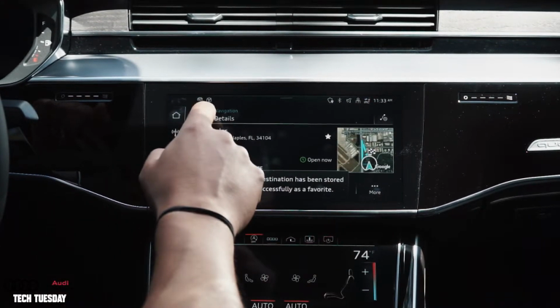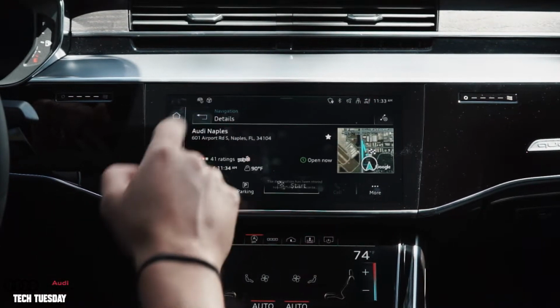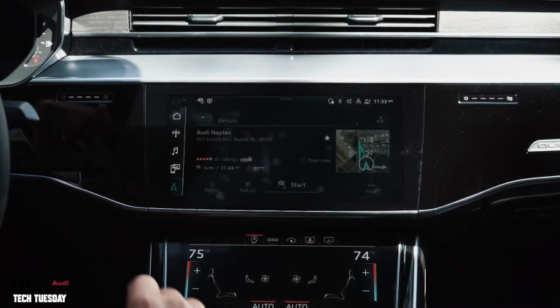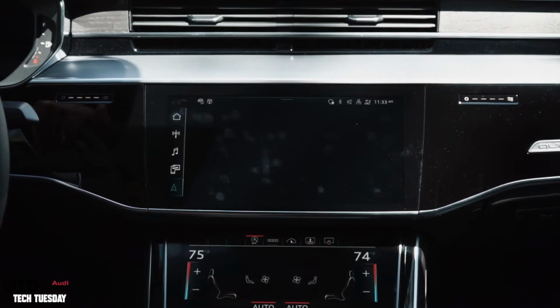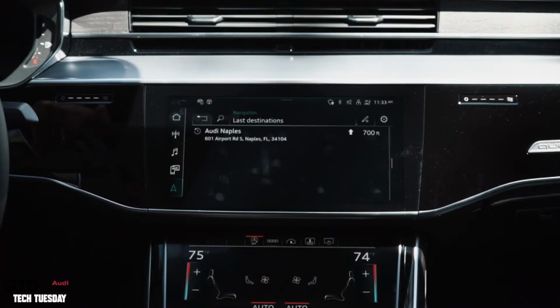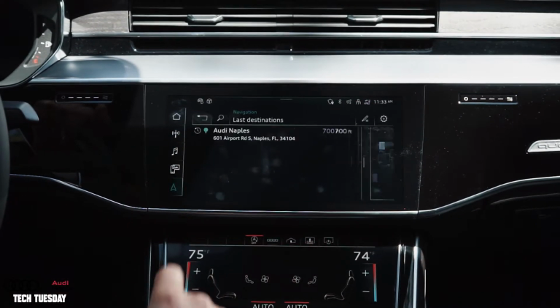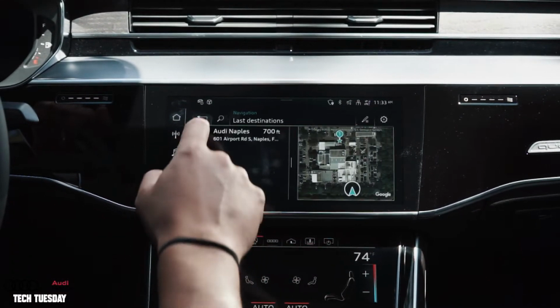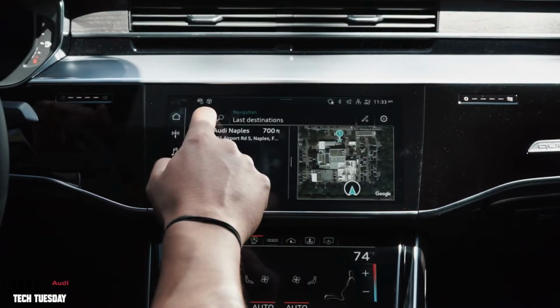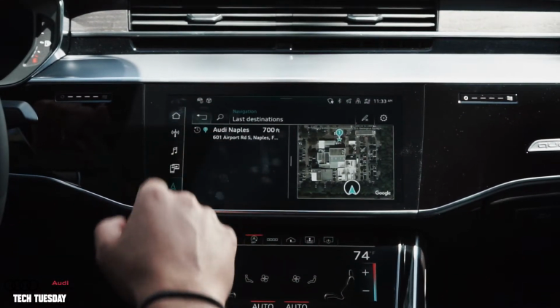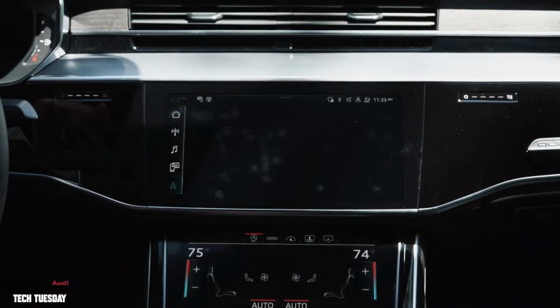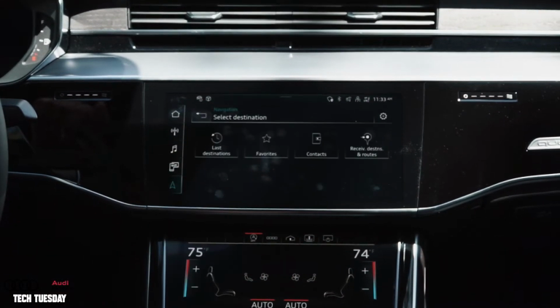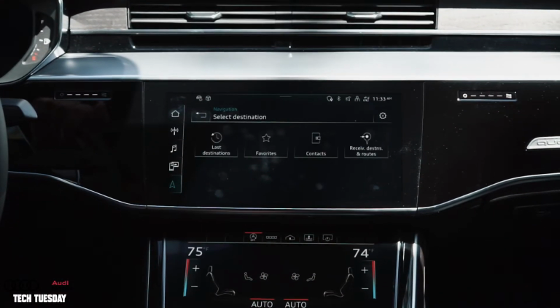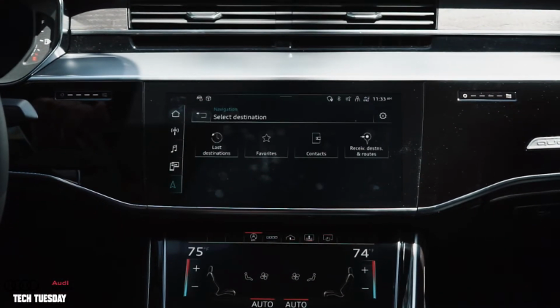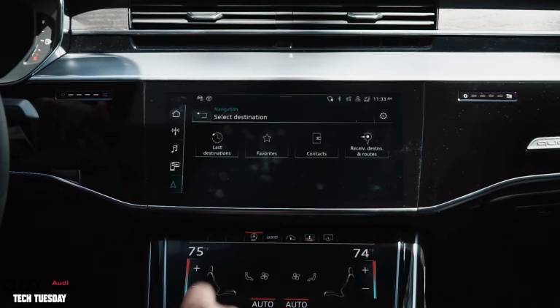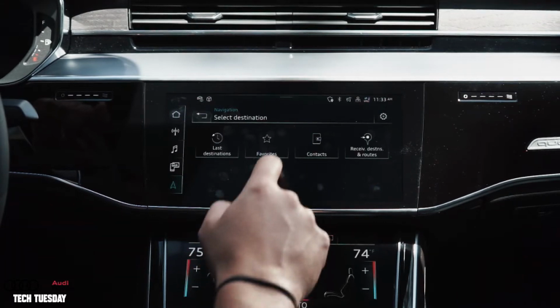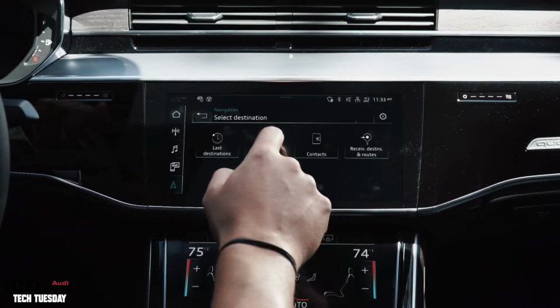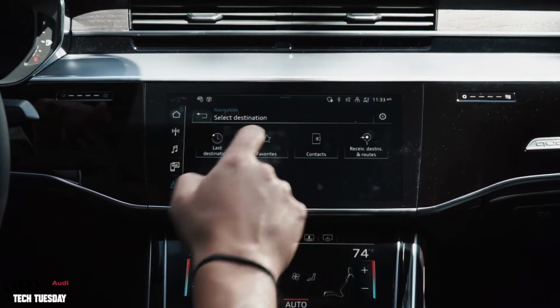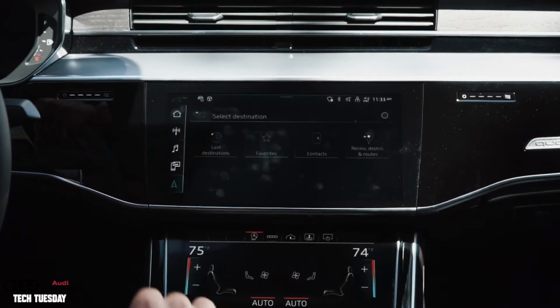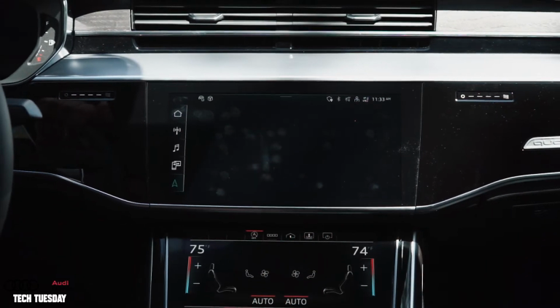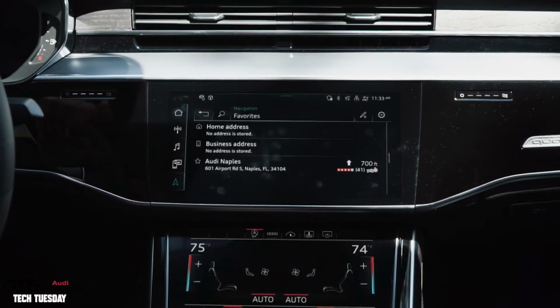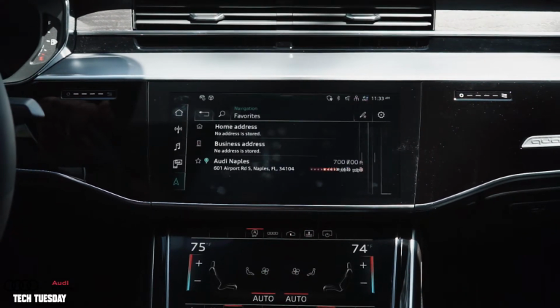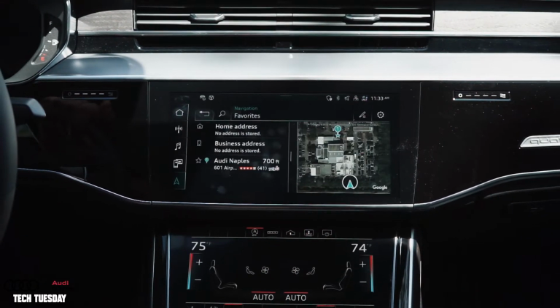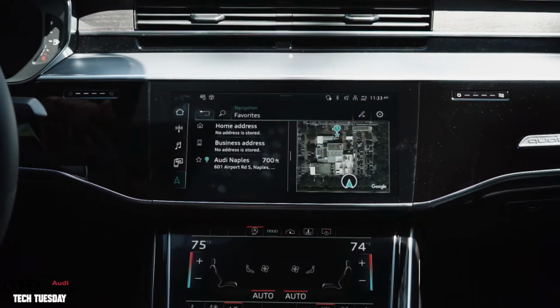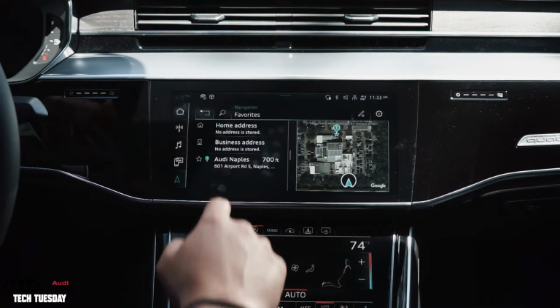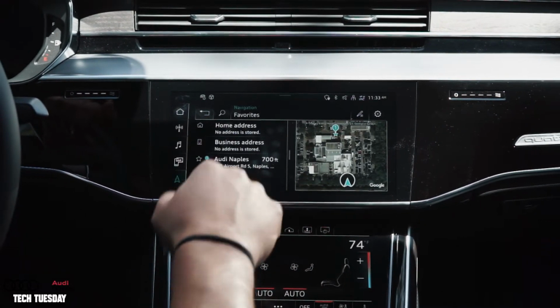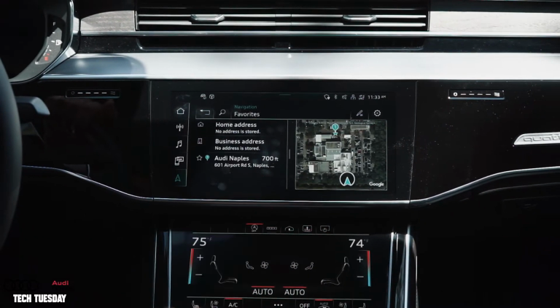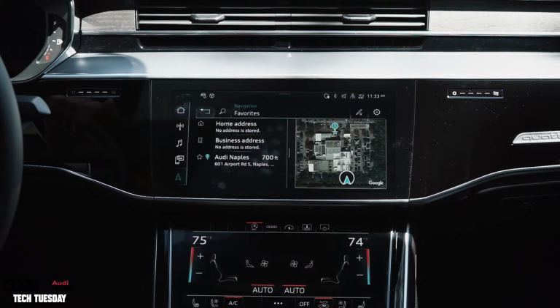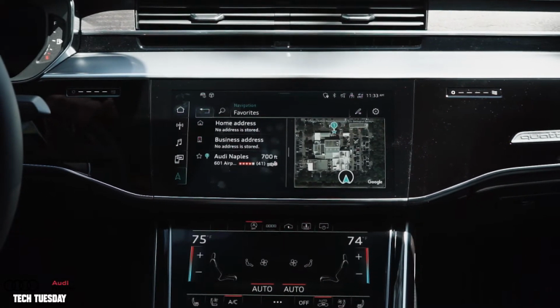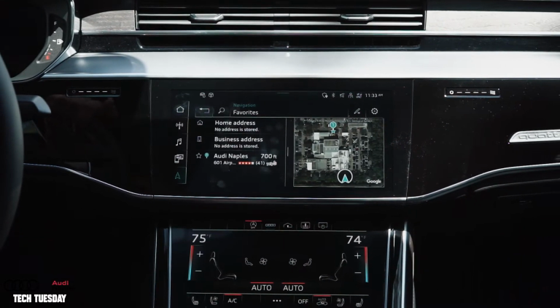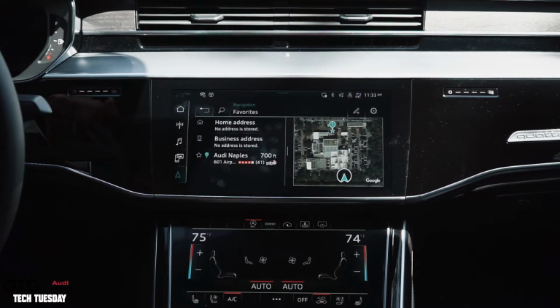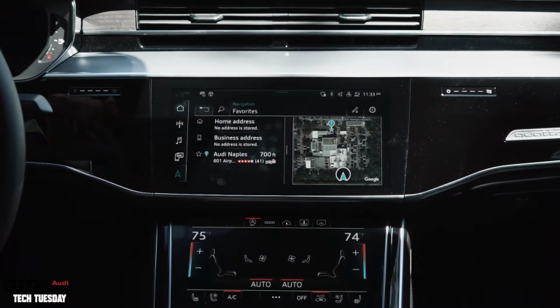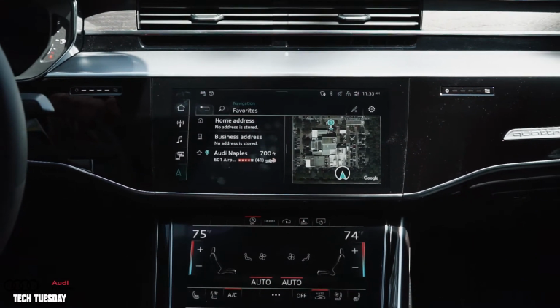Now back to my navigation menu I can go to my navigation favorites and find my saved addresses as well.